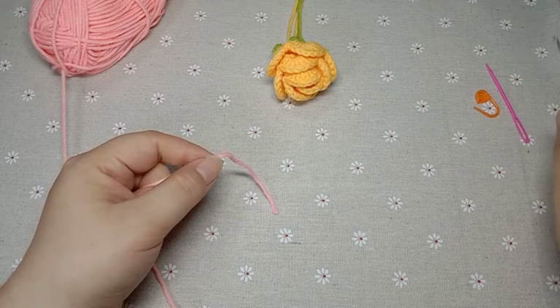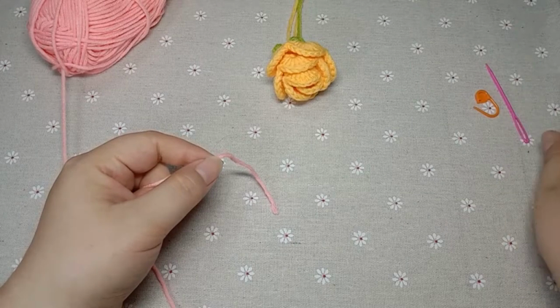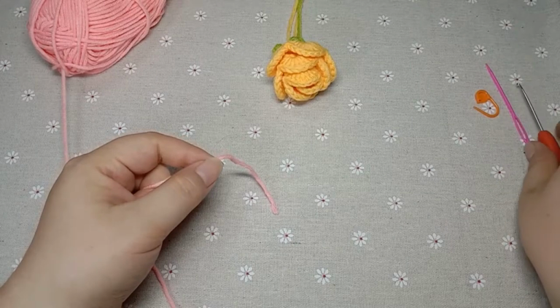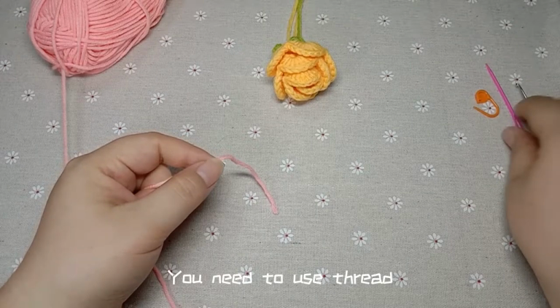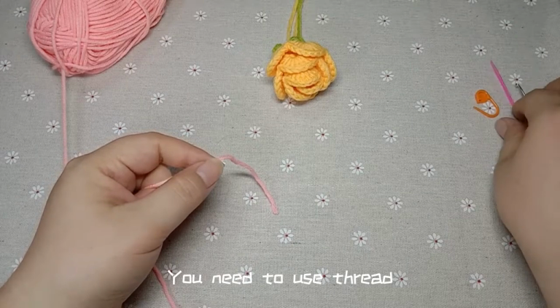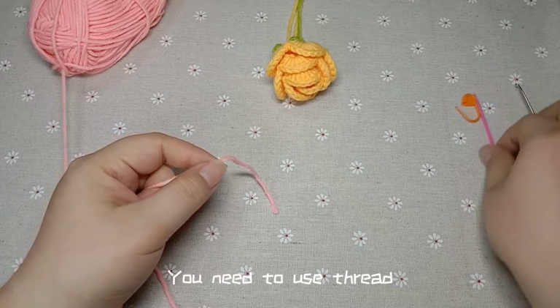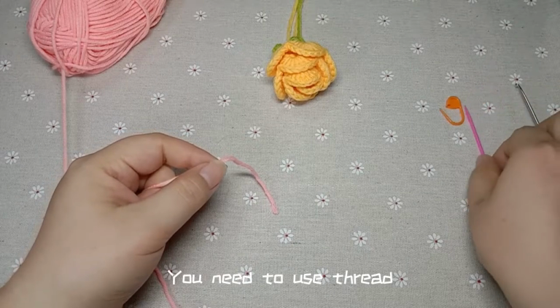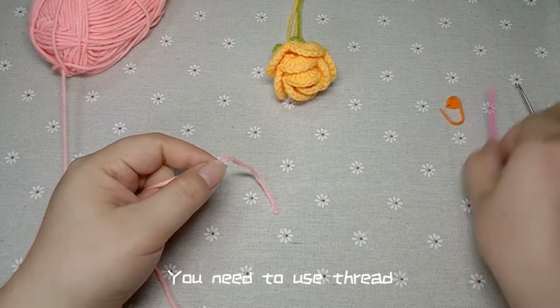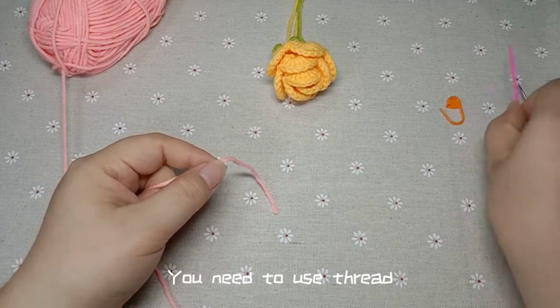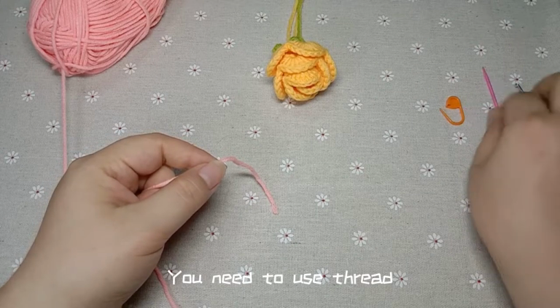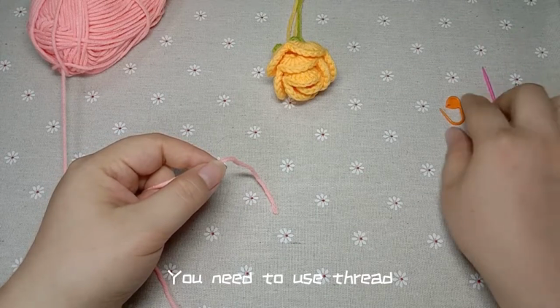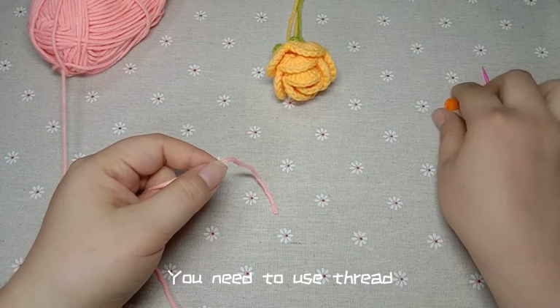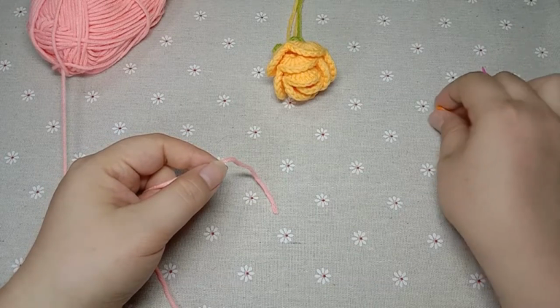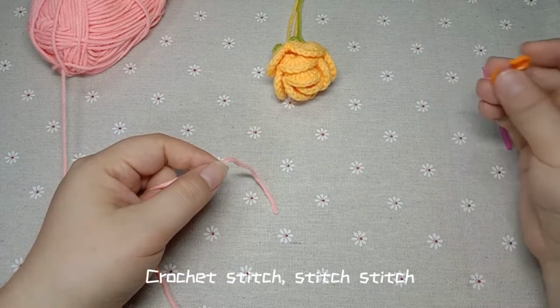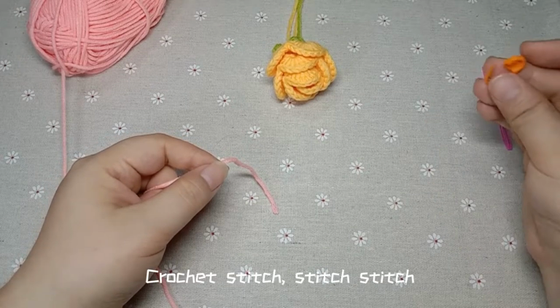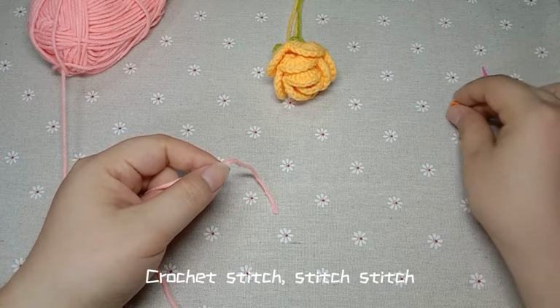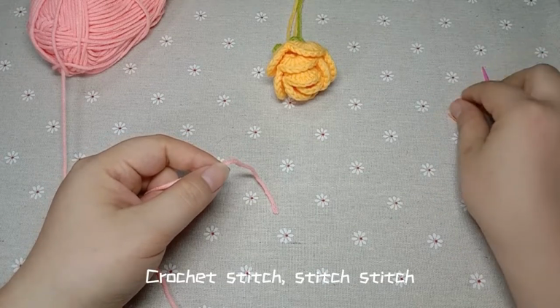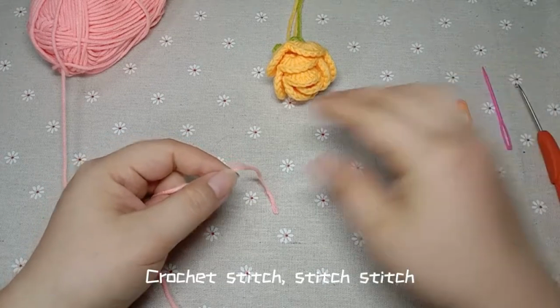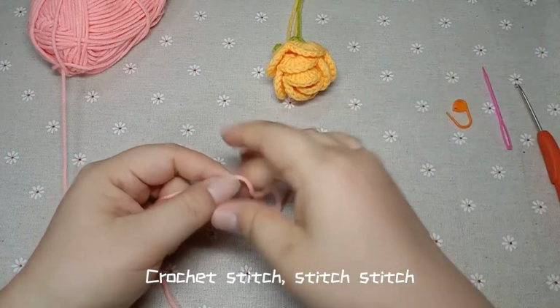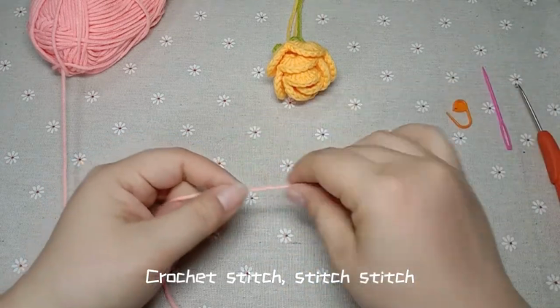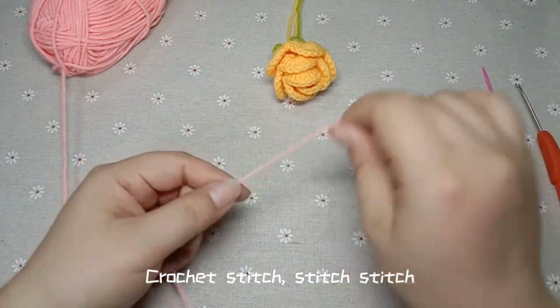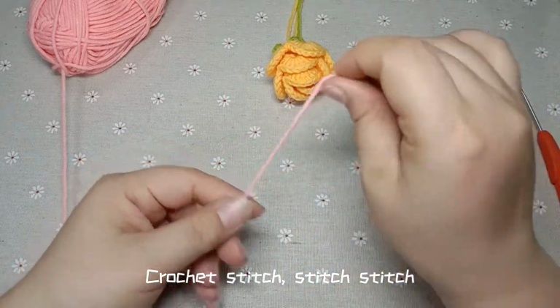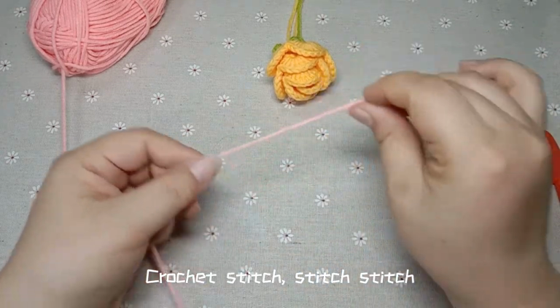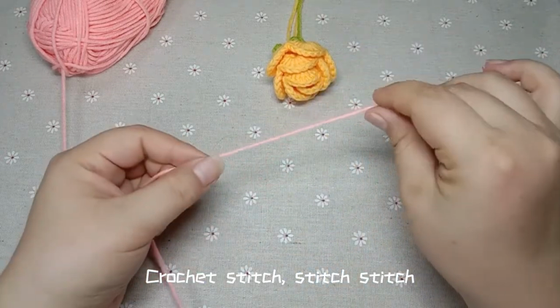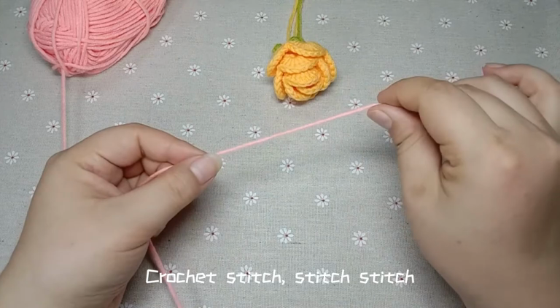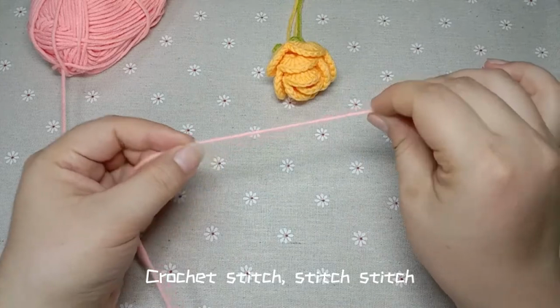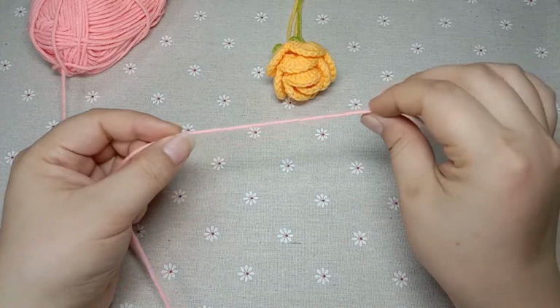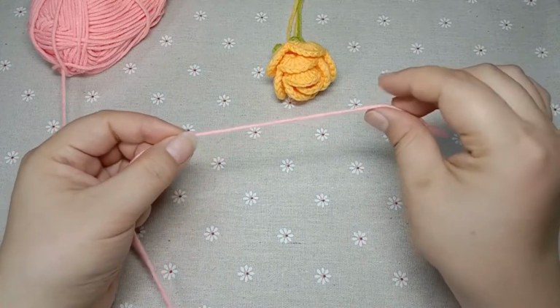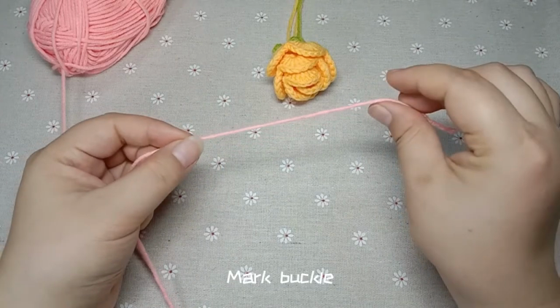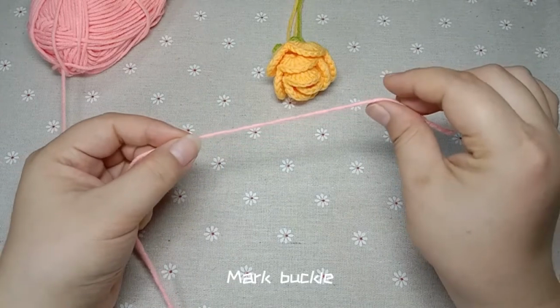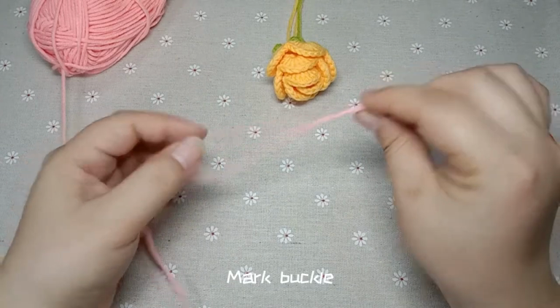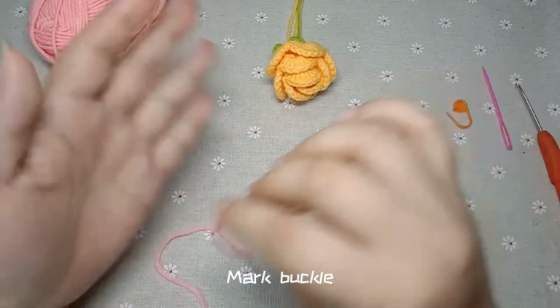You need to use thread, crochet hook, stitch marker, and a mark buckle.